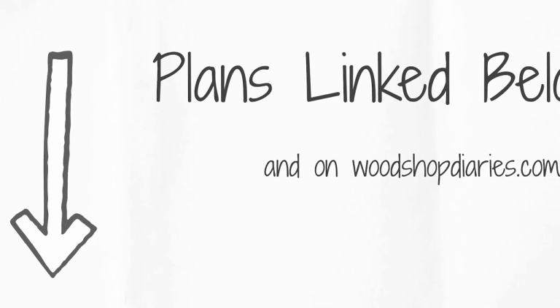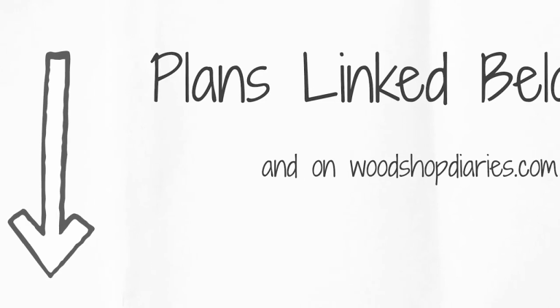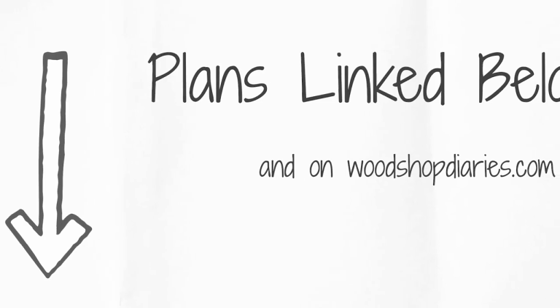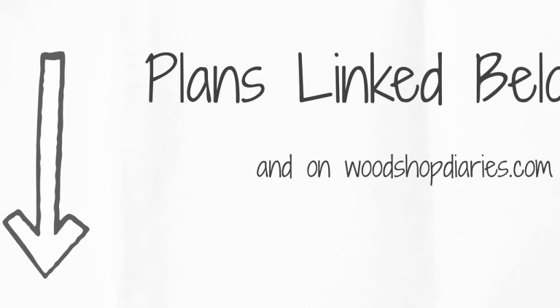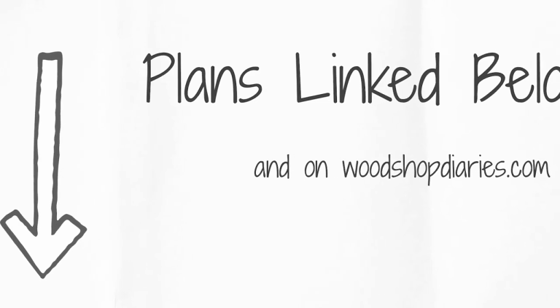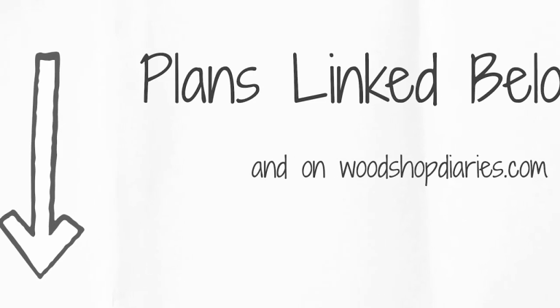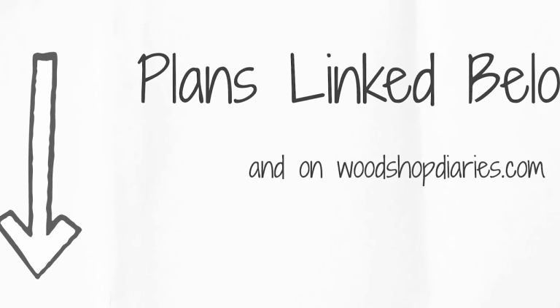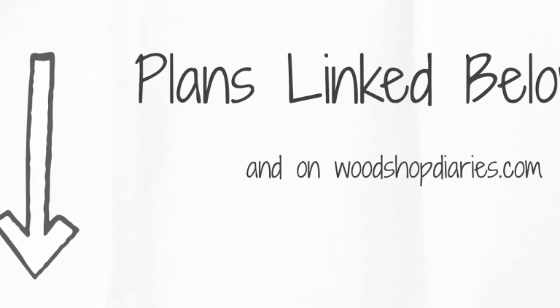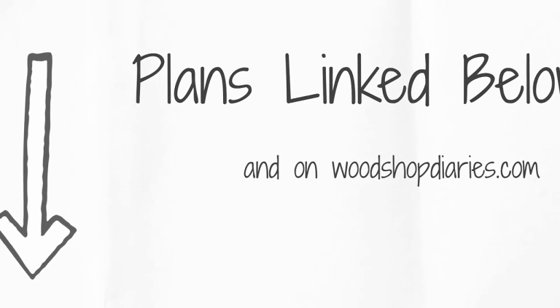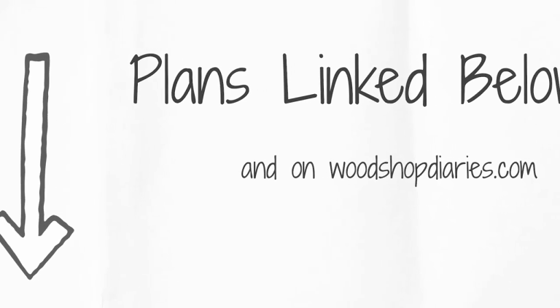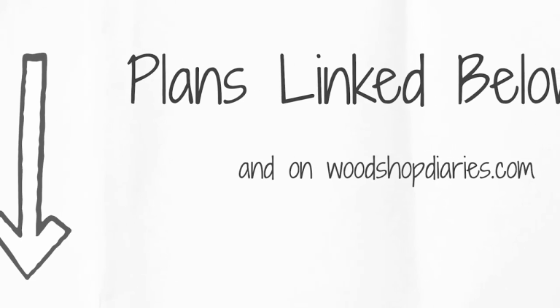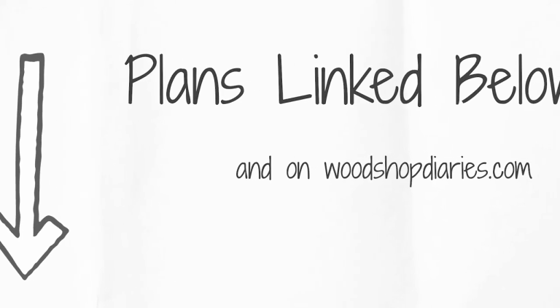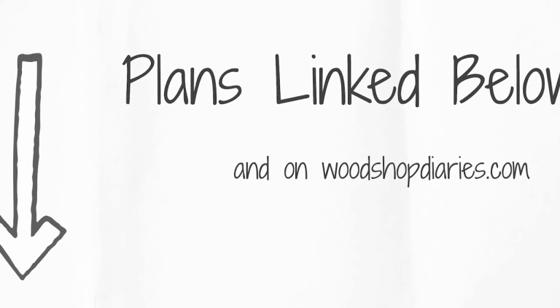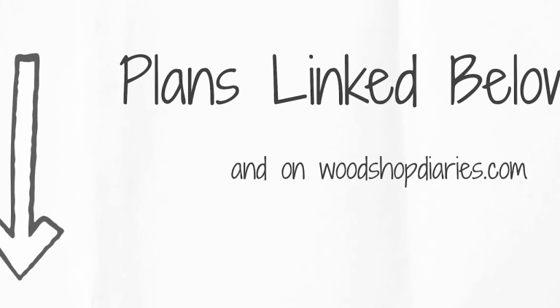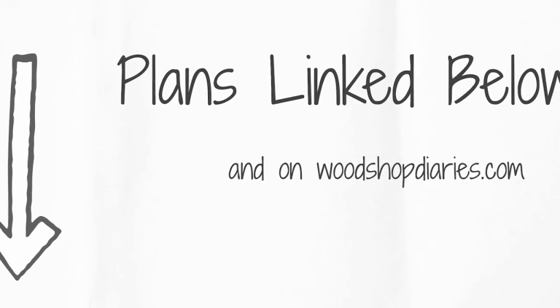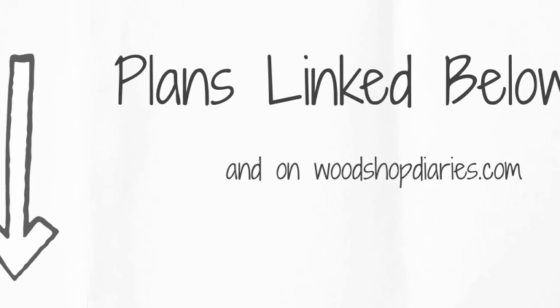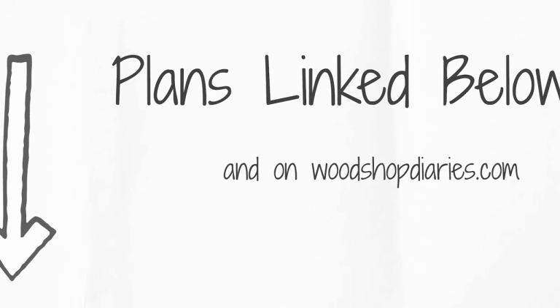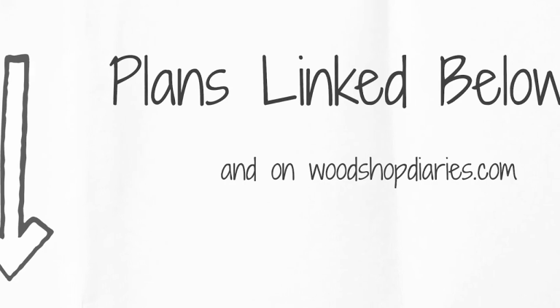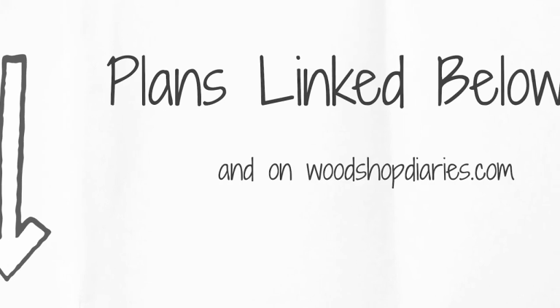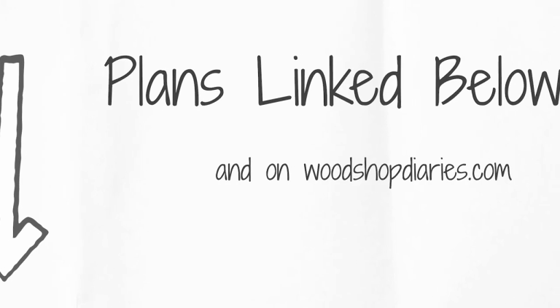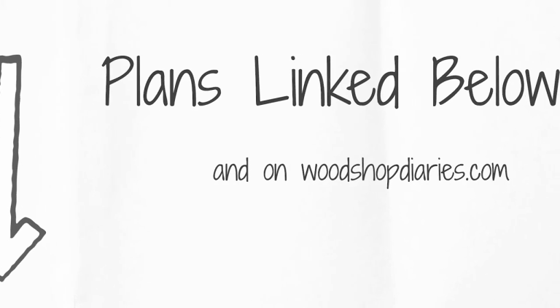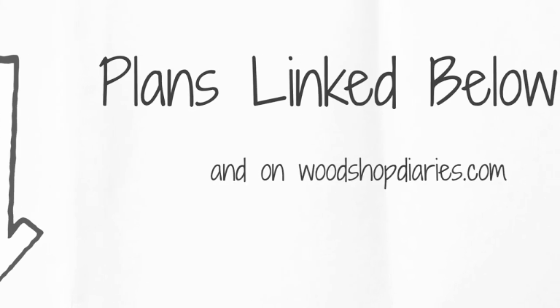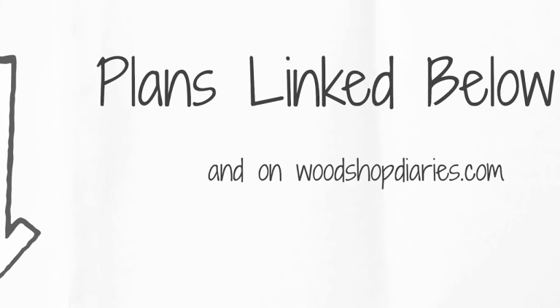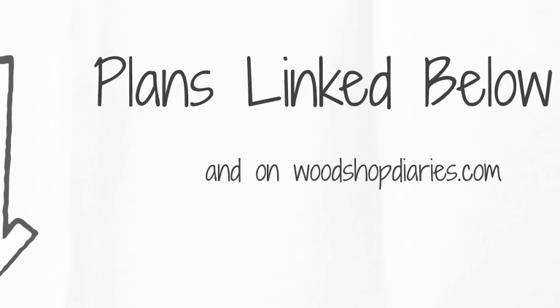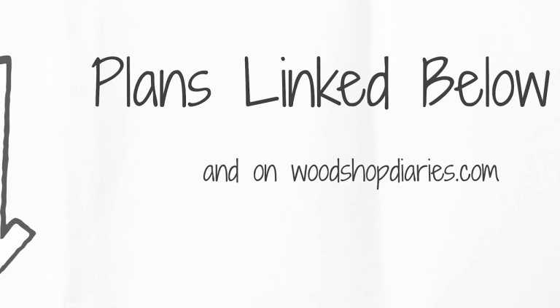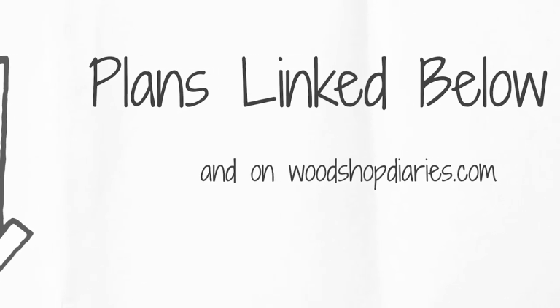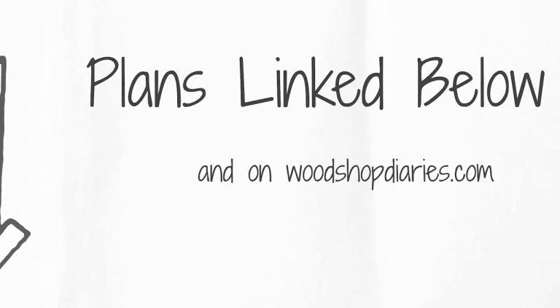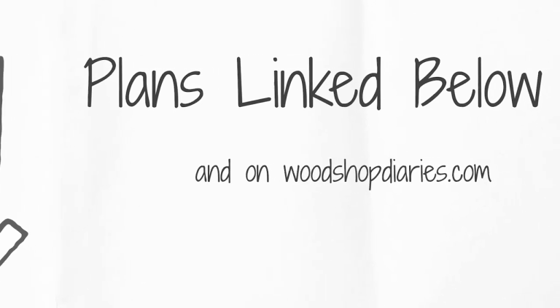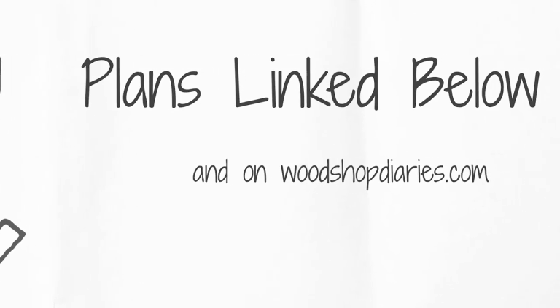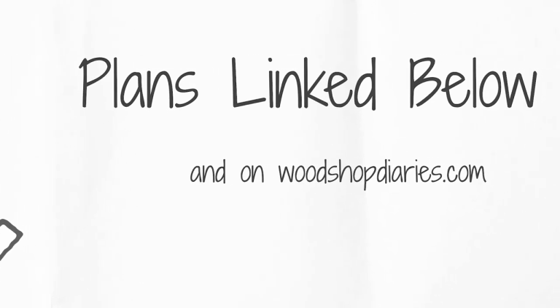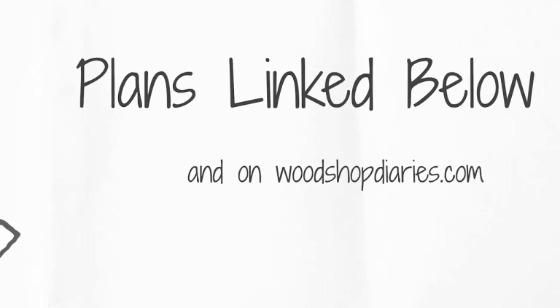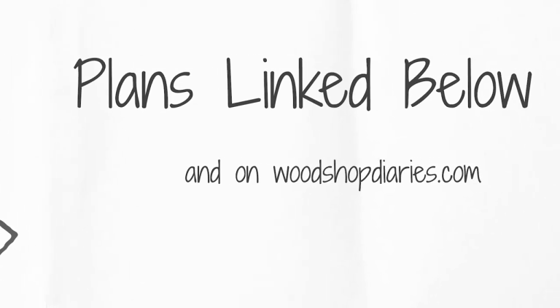I've got the plans for both bookshelves, plus a detailed tutorial on how to build each, that I will link in the description below.